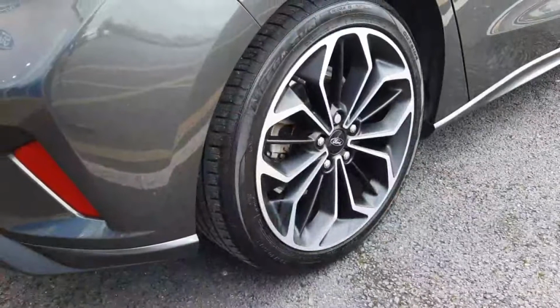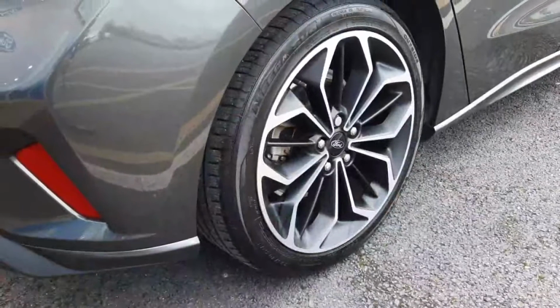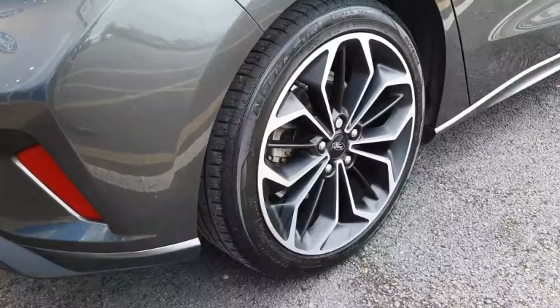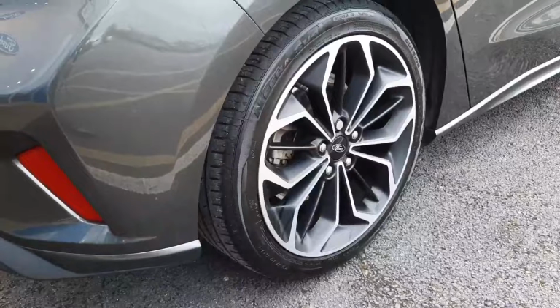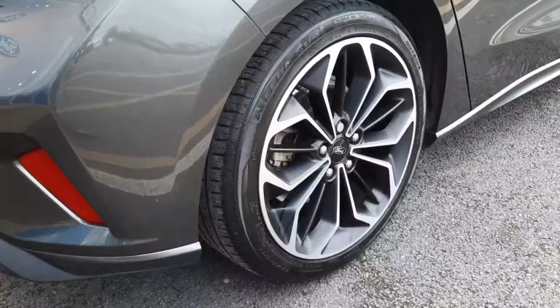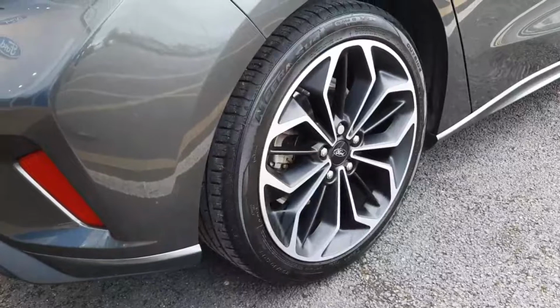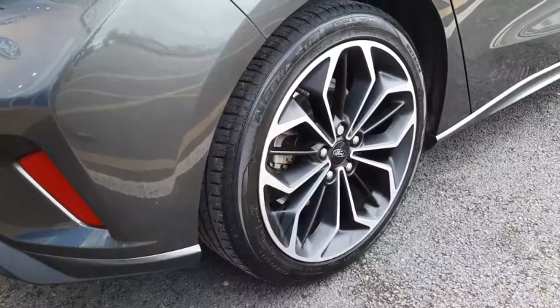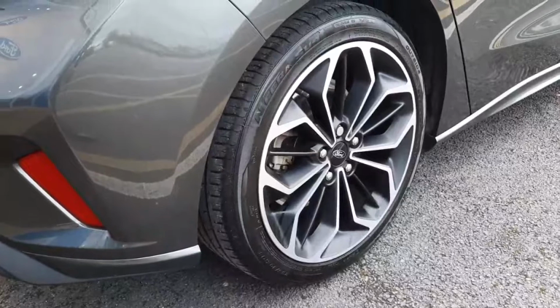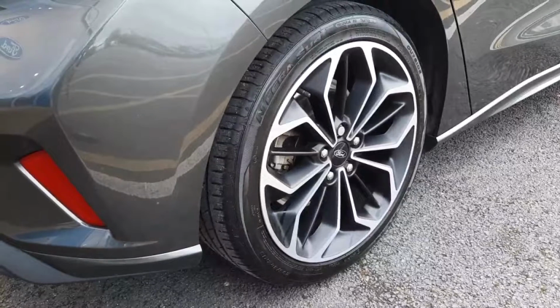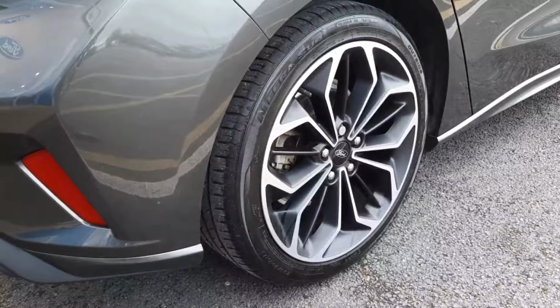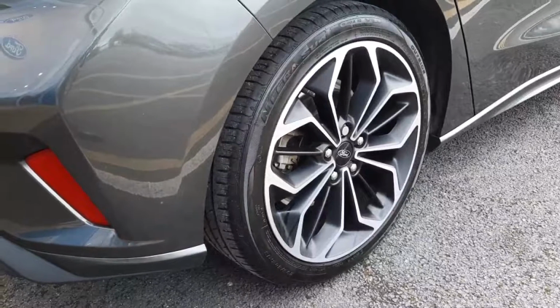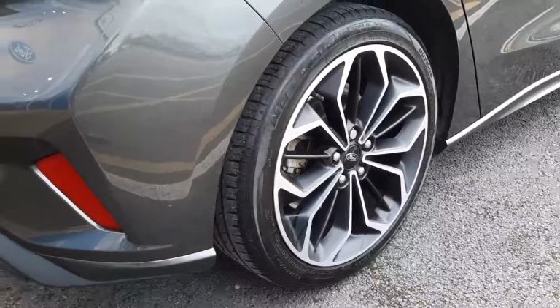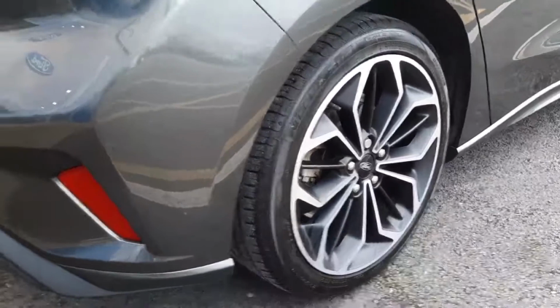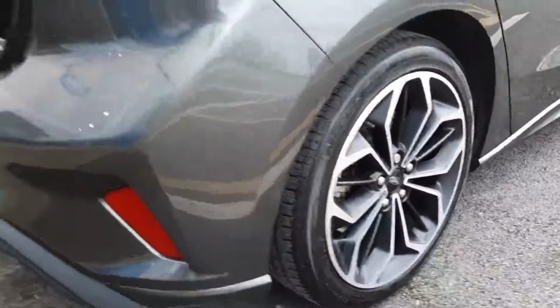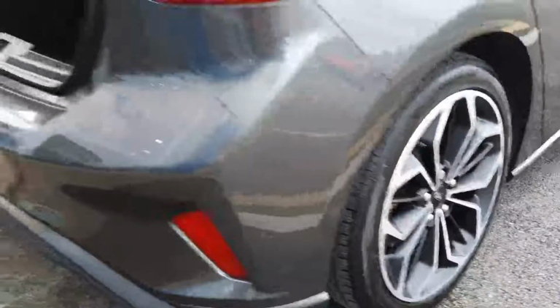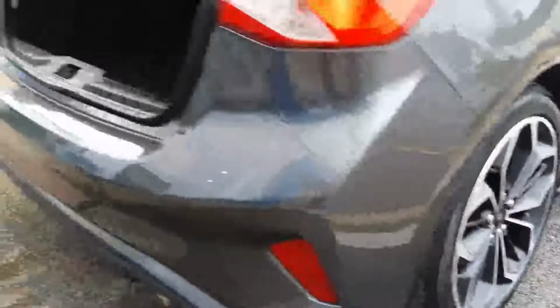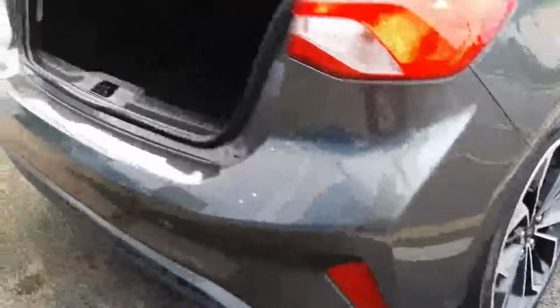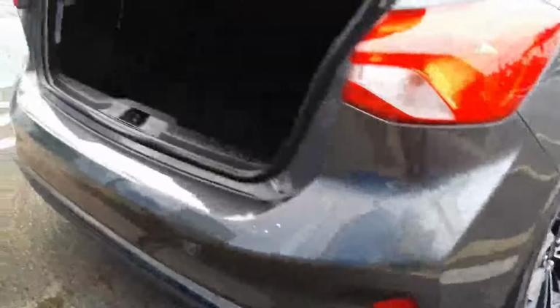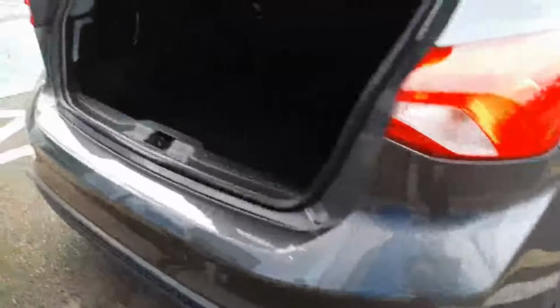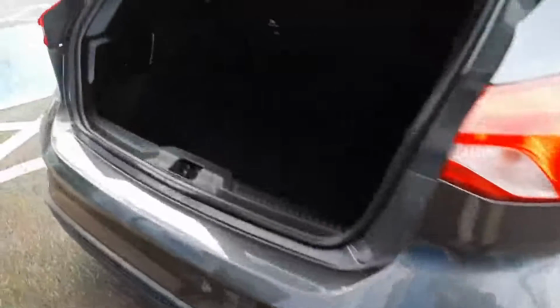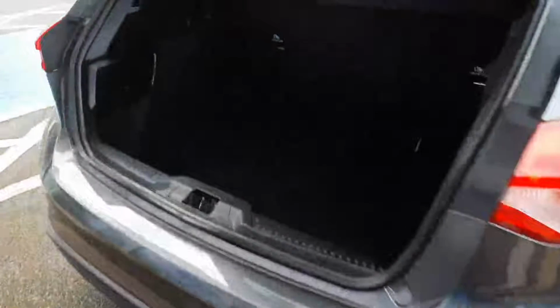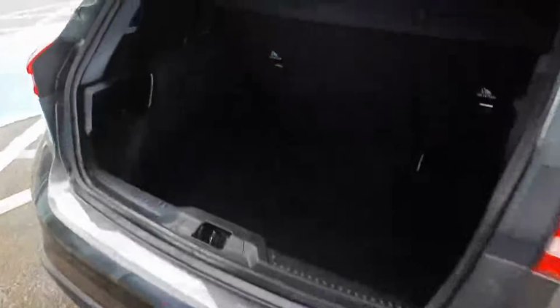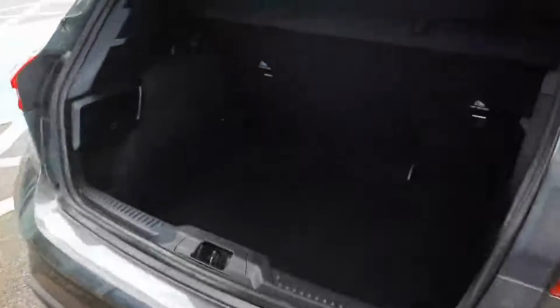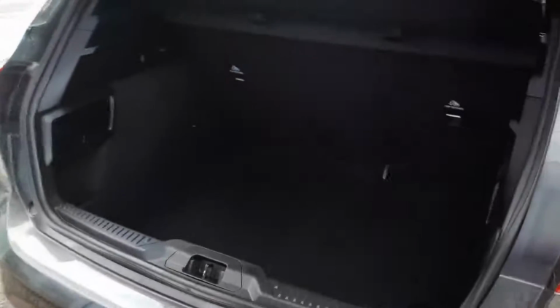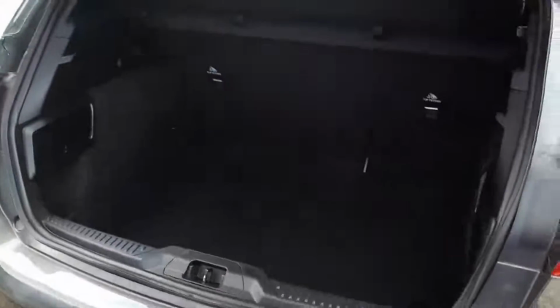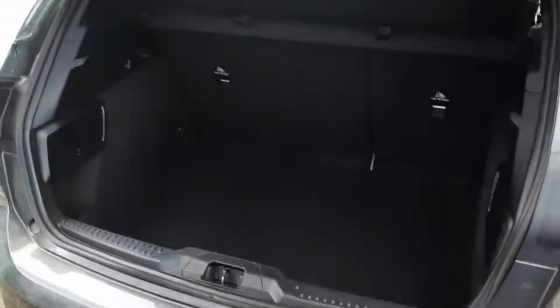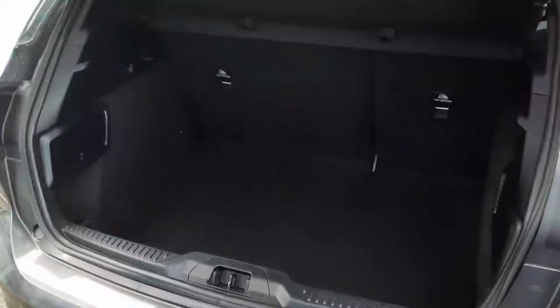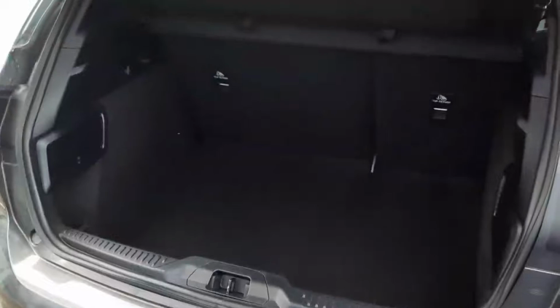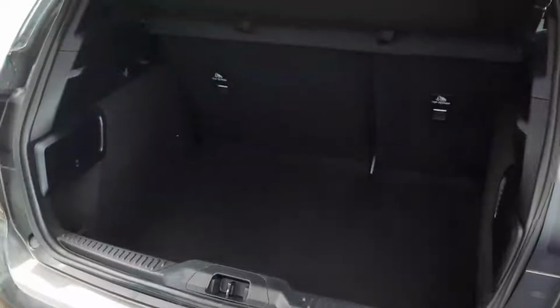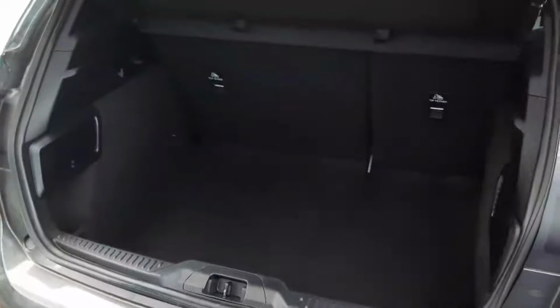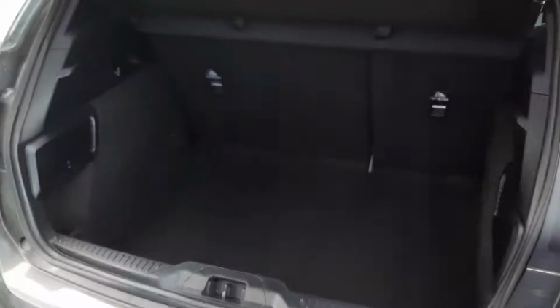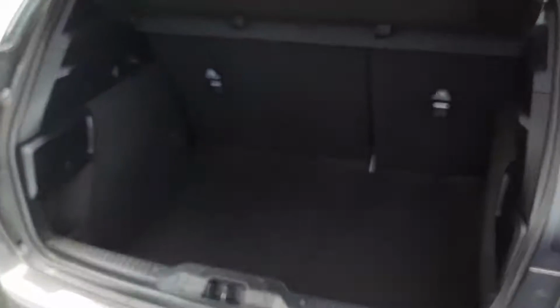Here you can see we have the upgraded 18-inch alloys. And around the back we have great space inside in the boot.